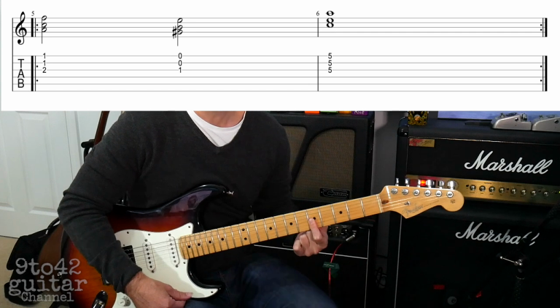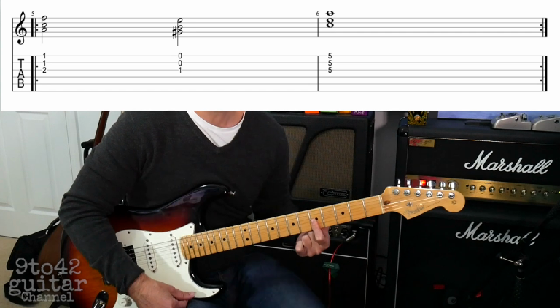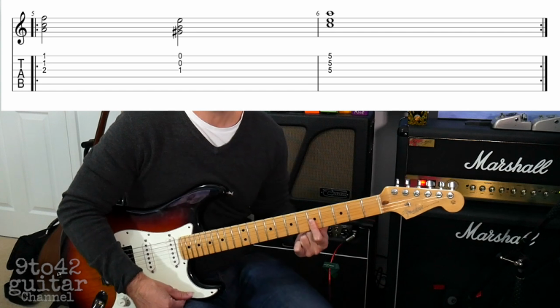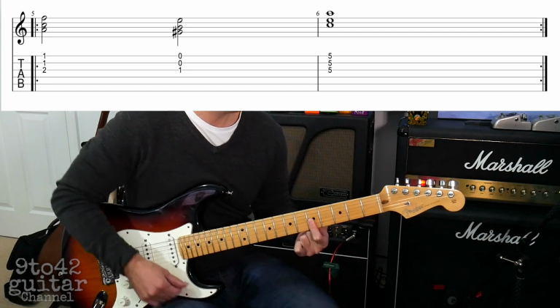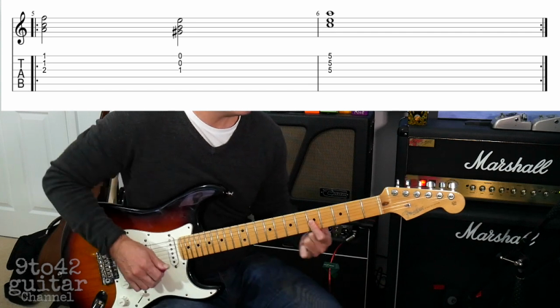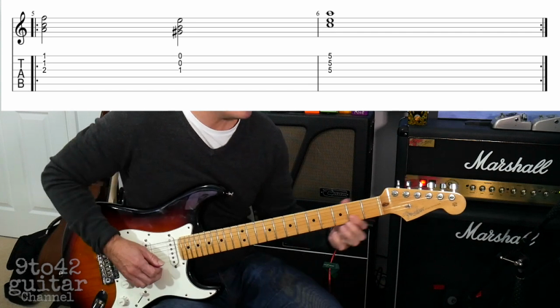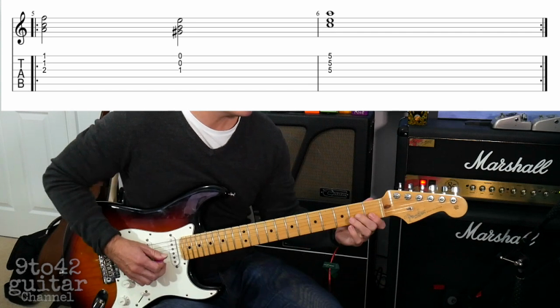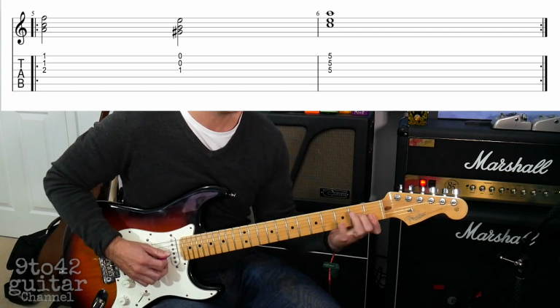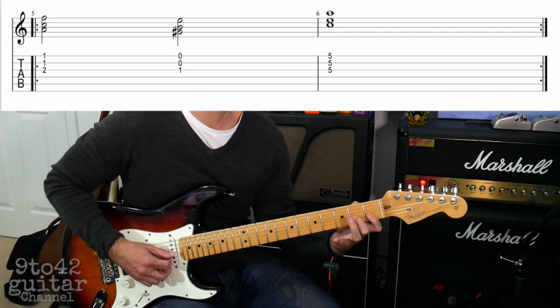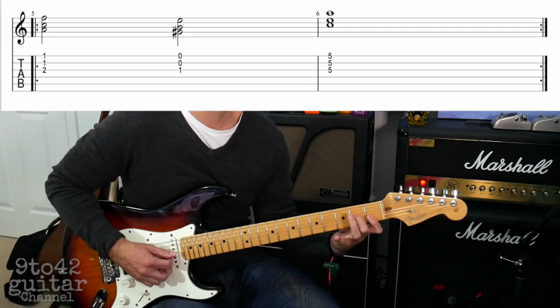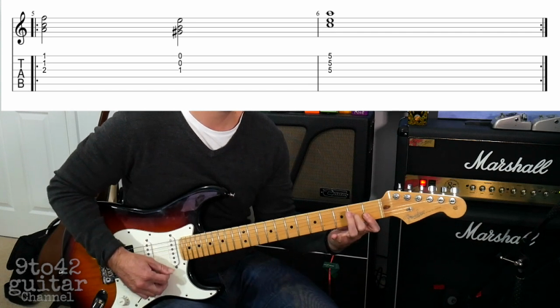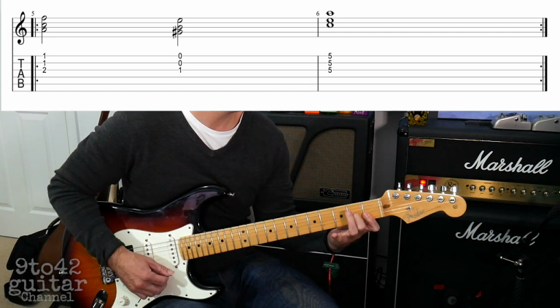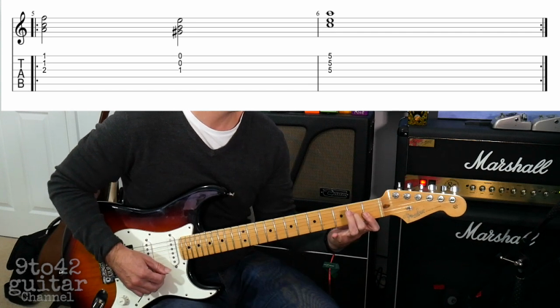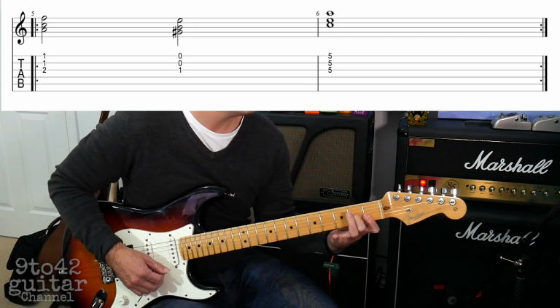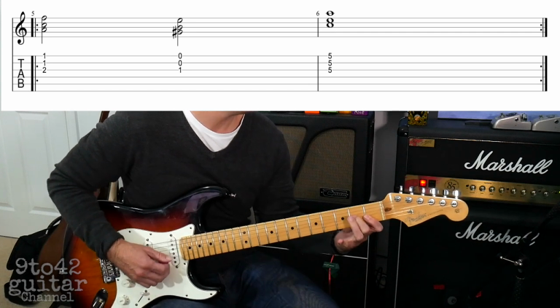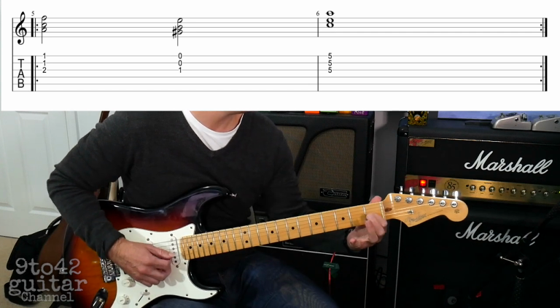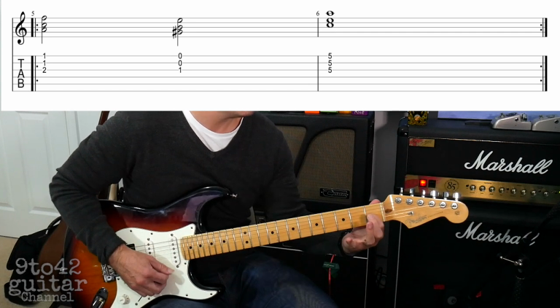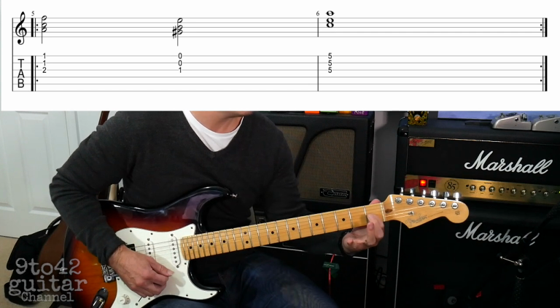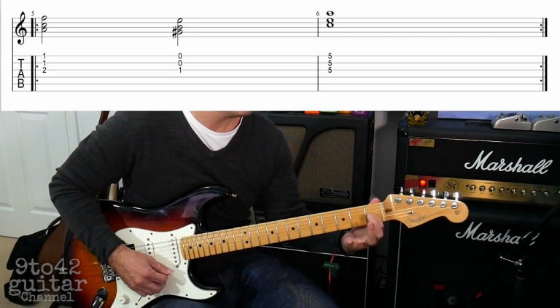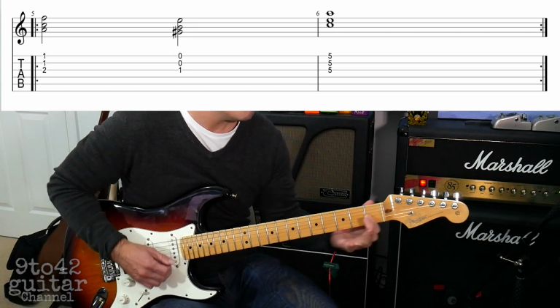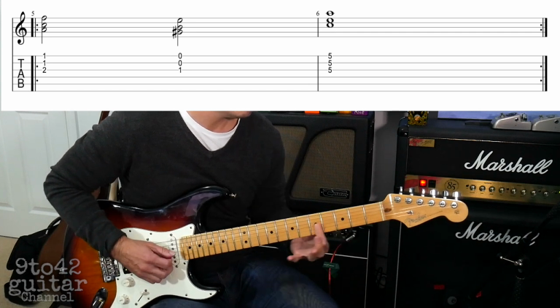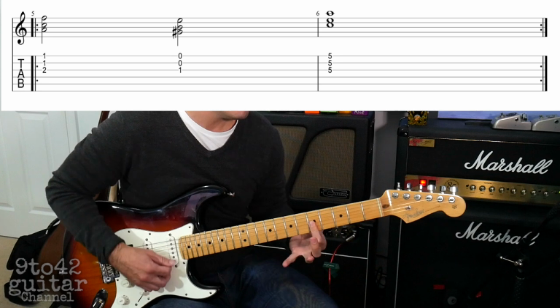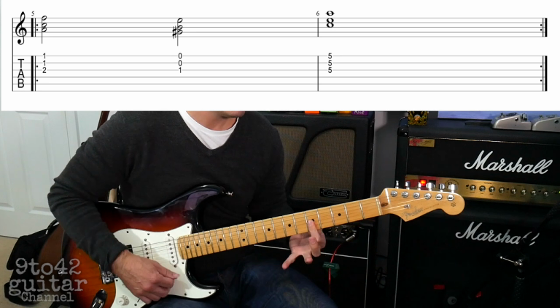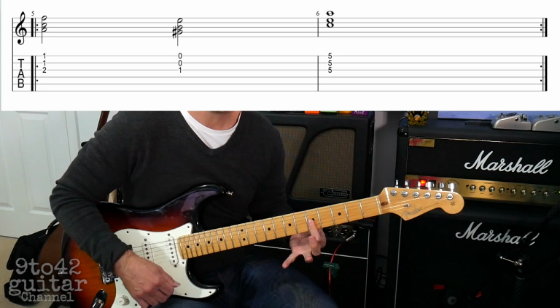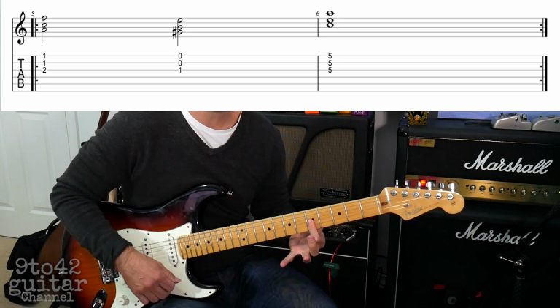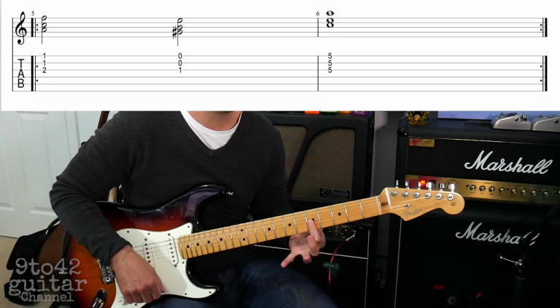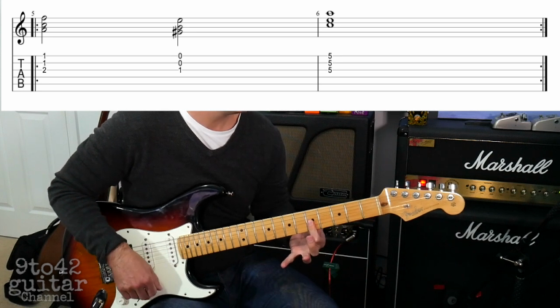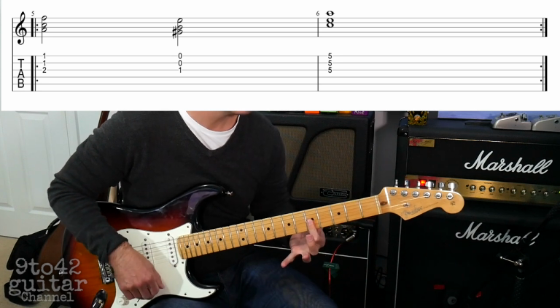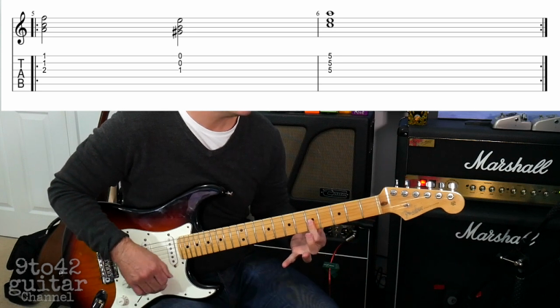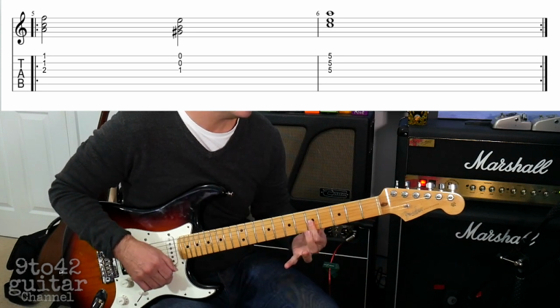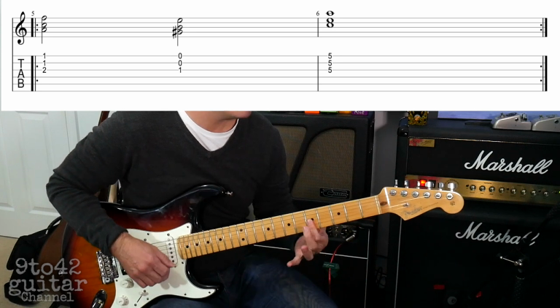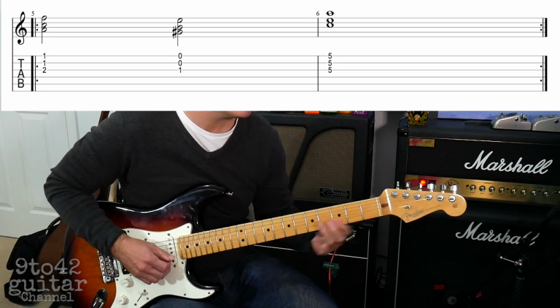So that little part goes like this: one, two, three — and it repeats.